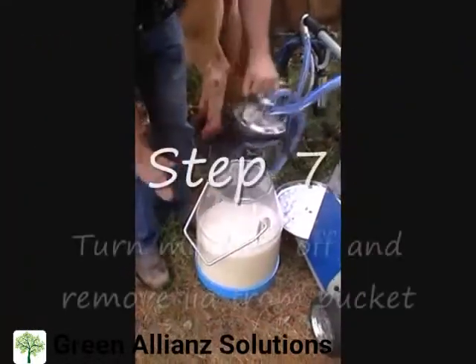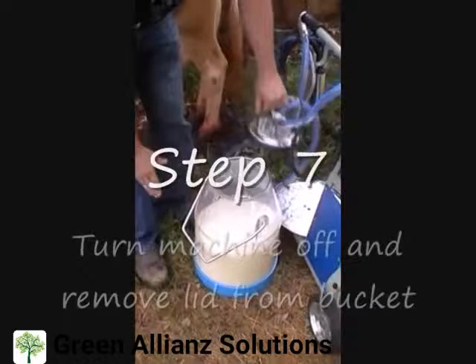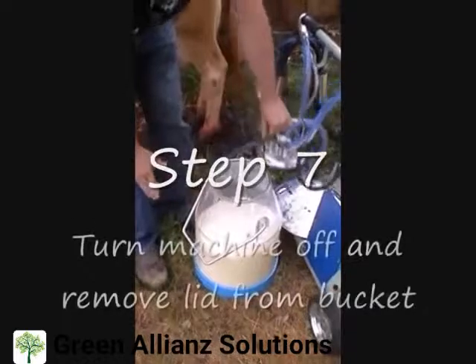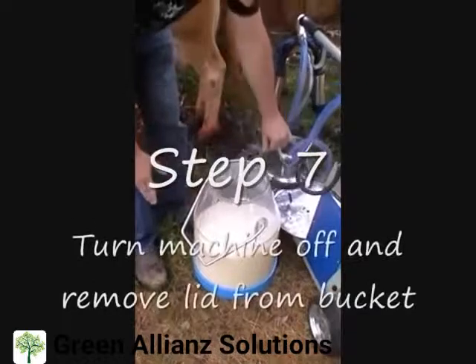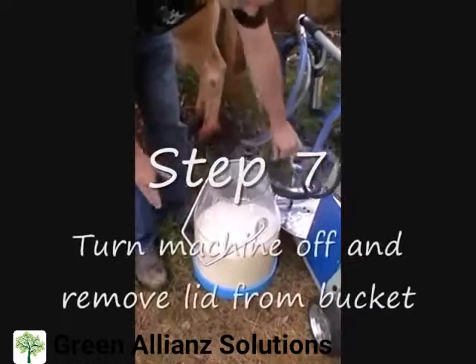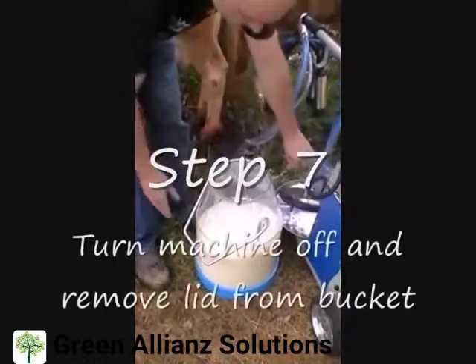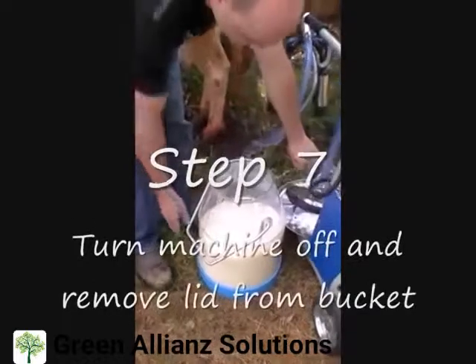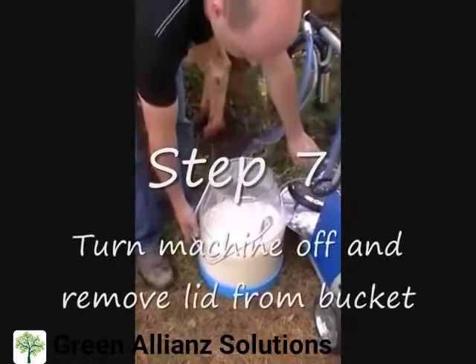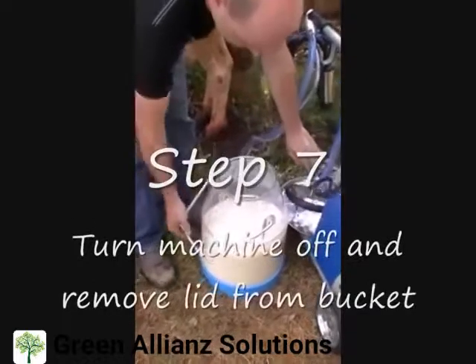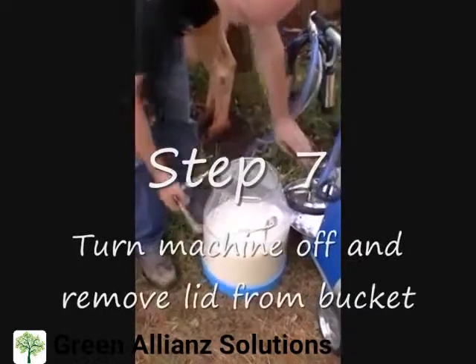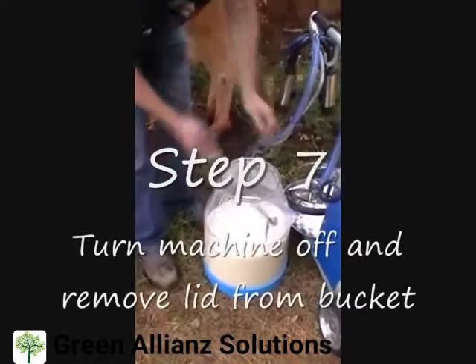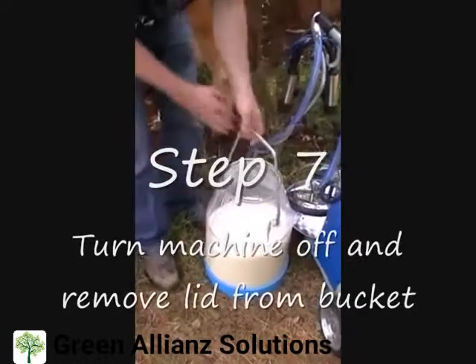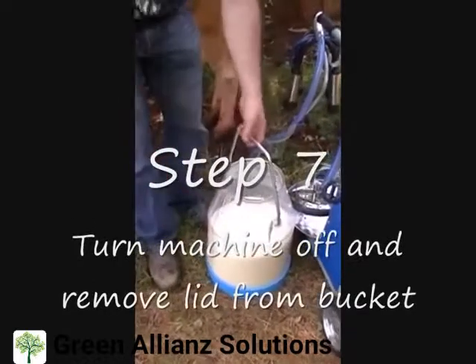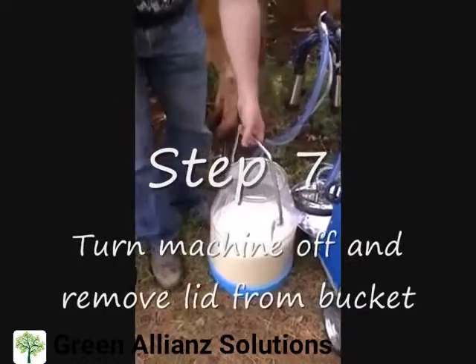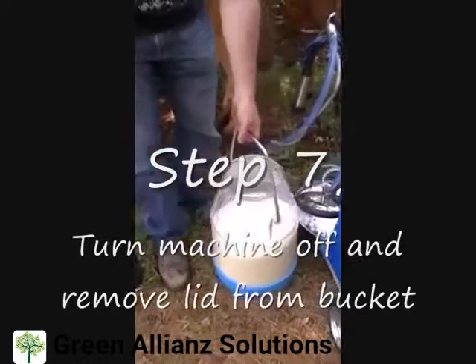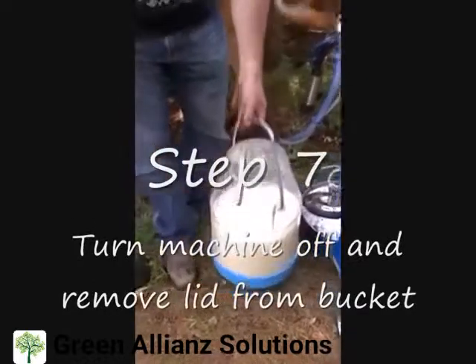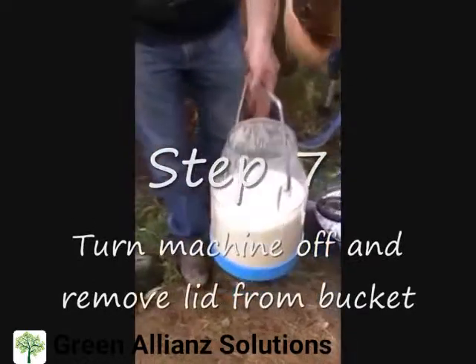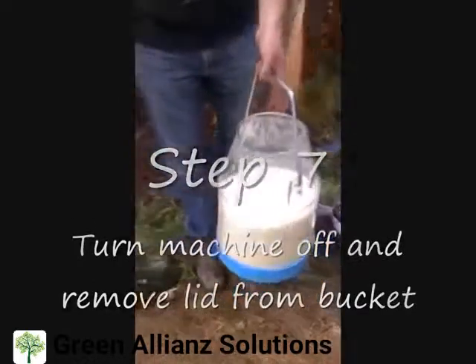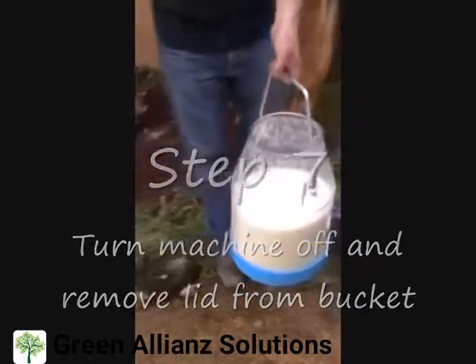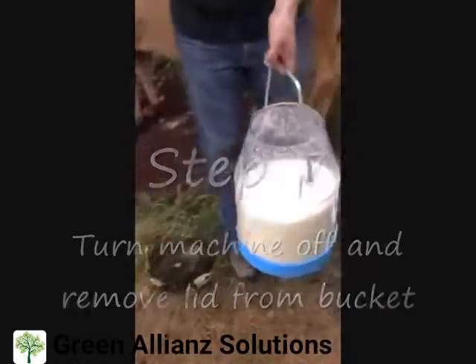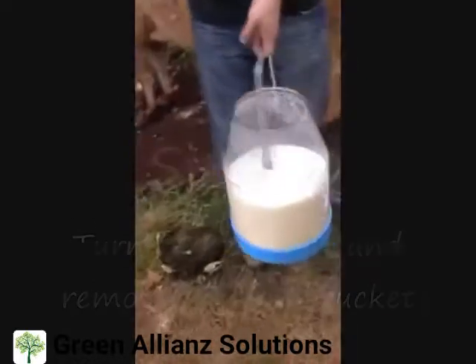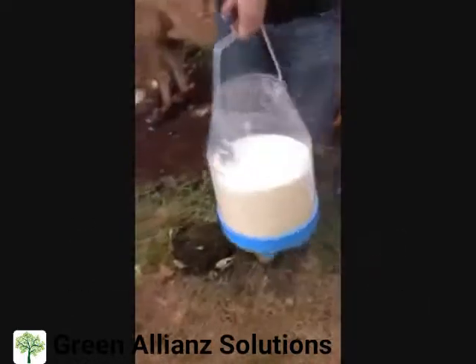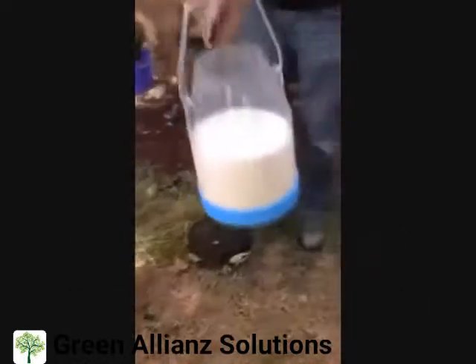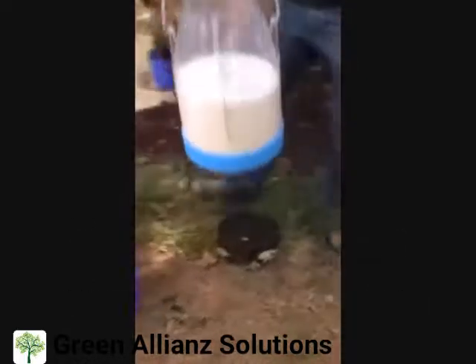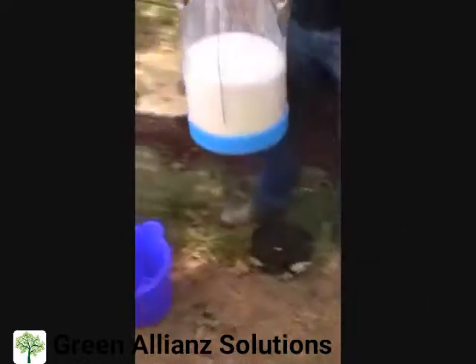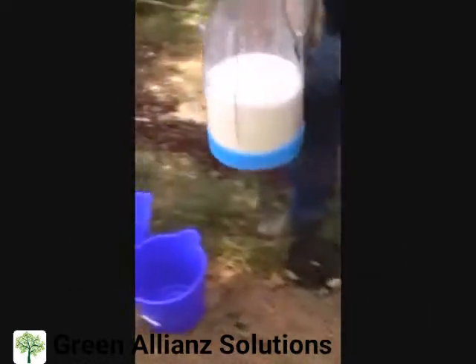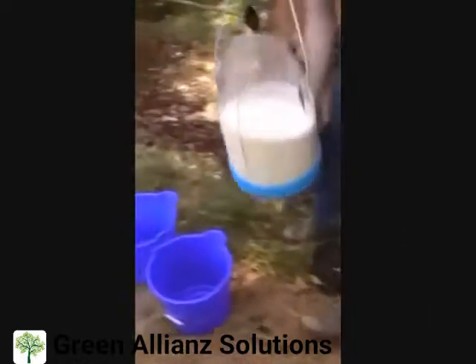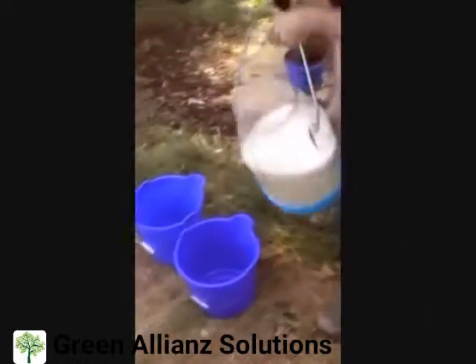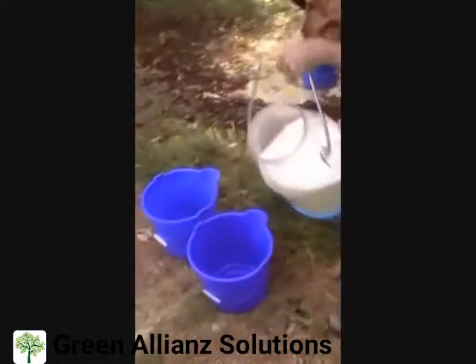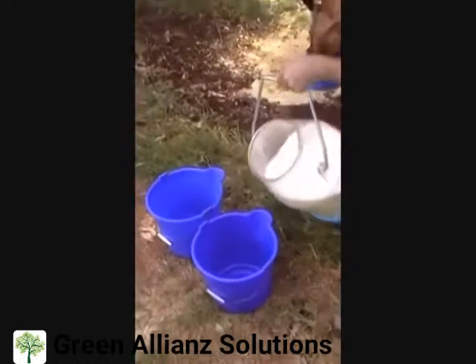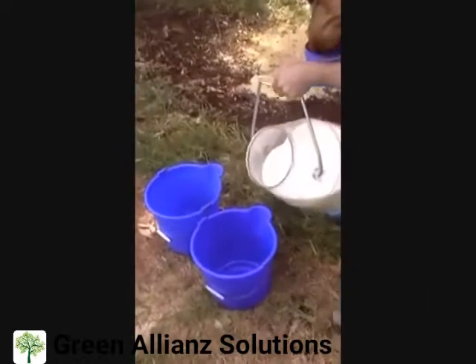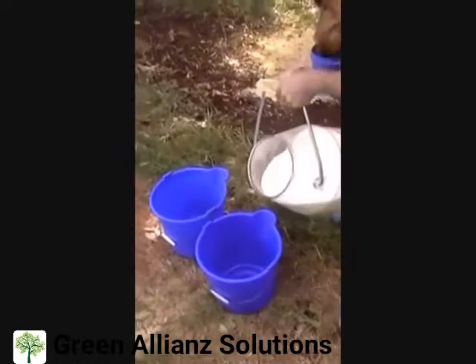Step 7. Turn the machine off and remove the lid from the bucket. And there you have it — nice fresh milk.